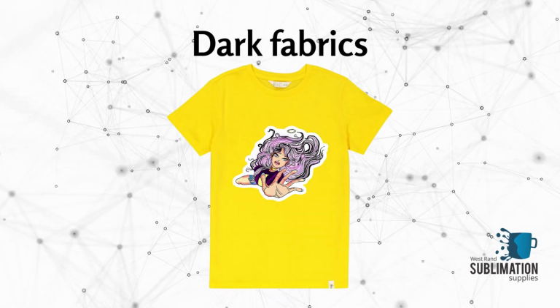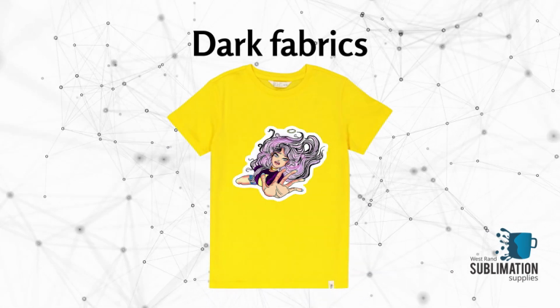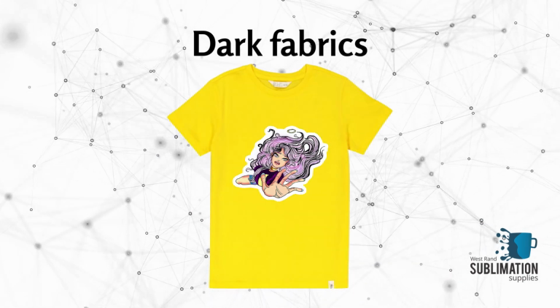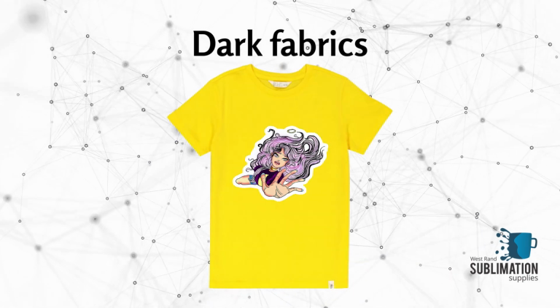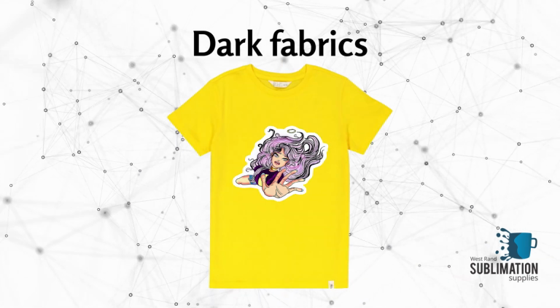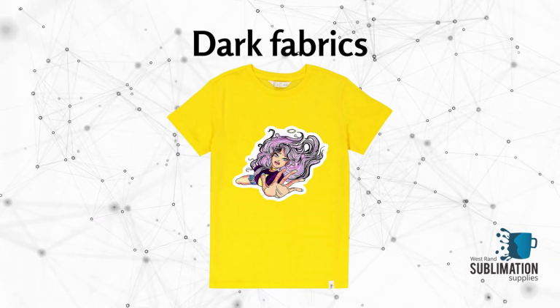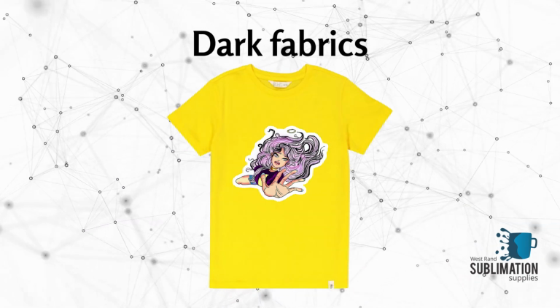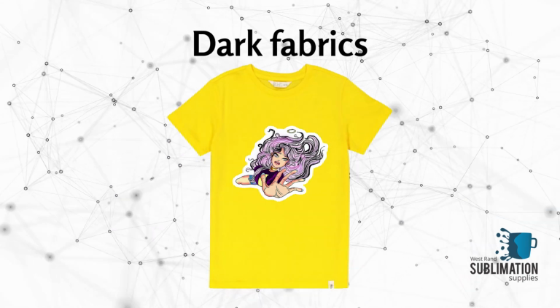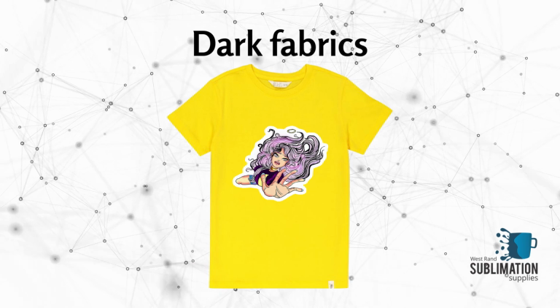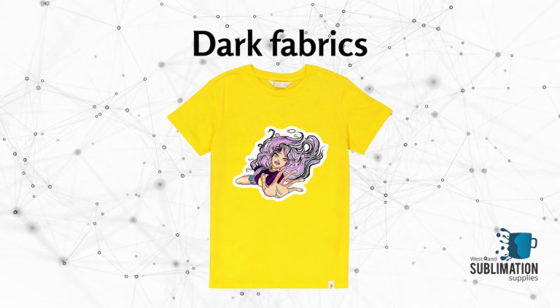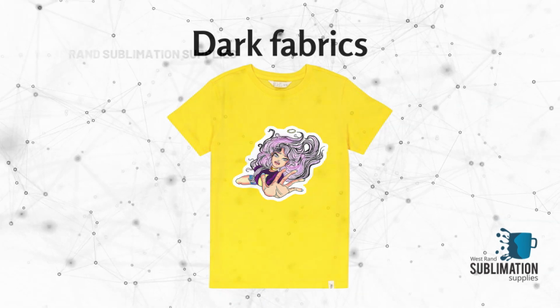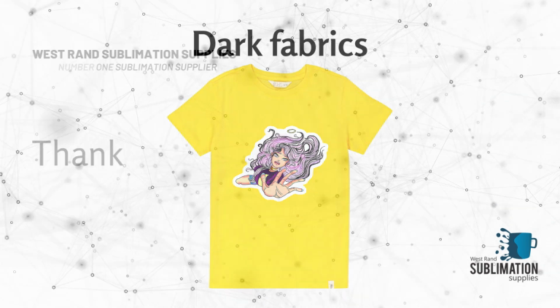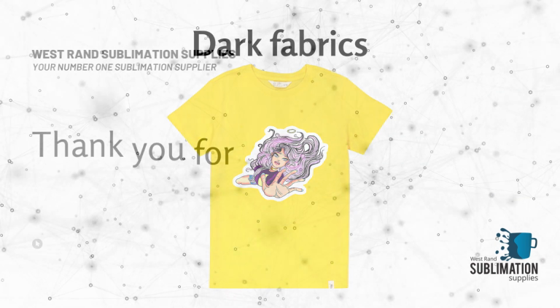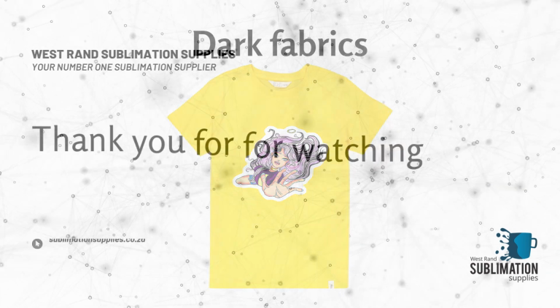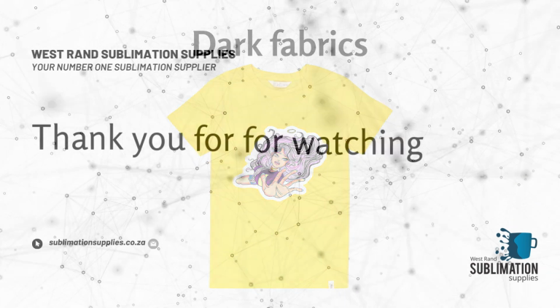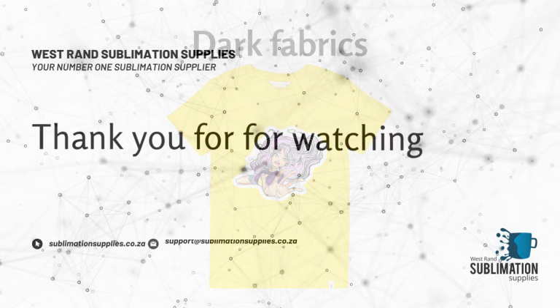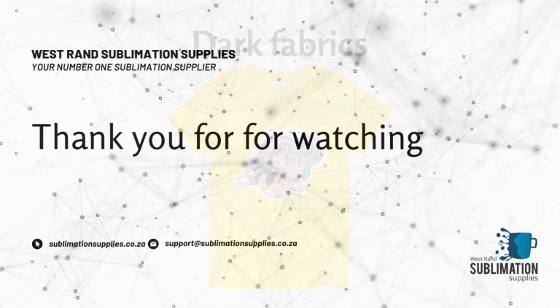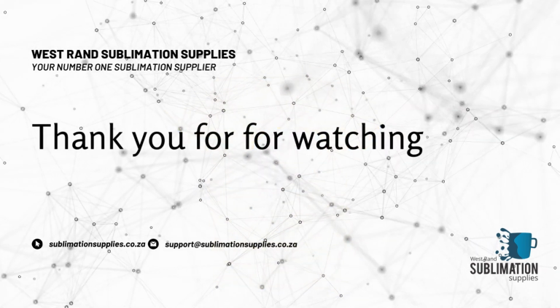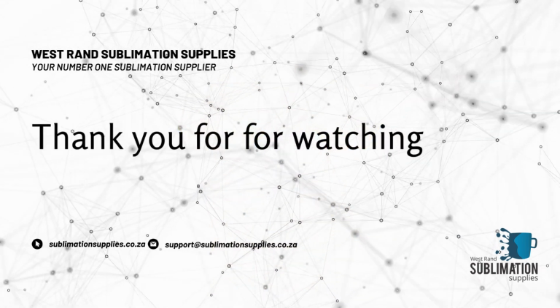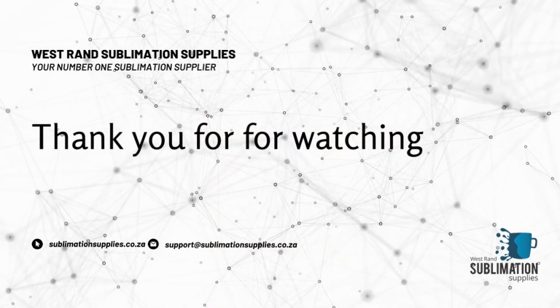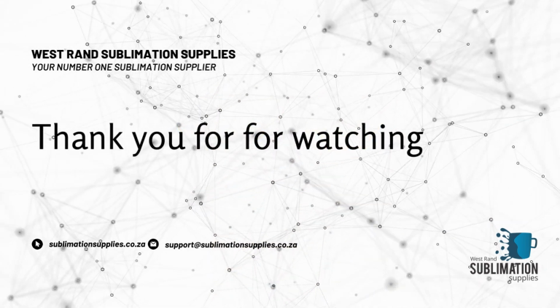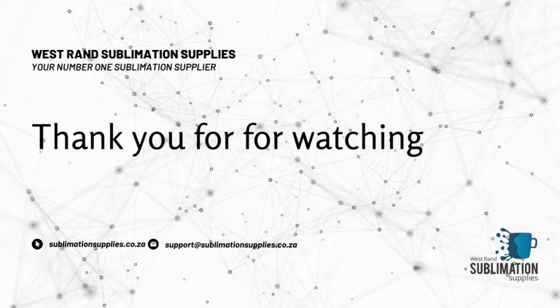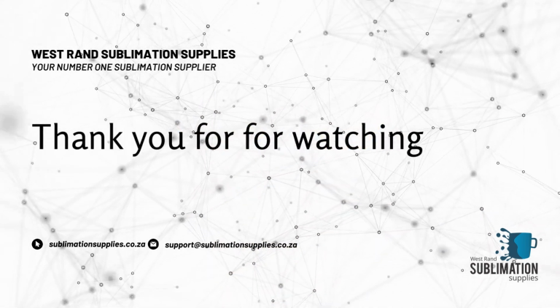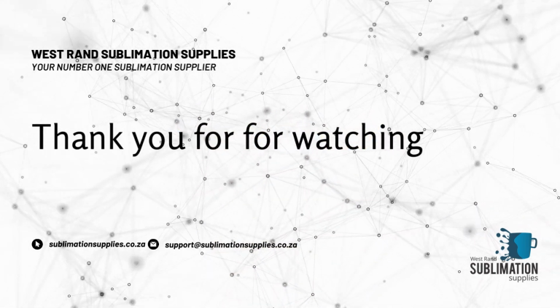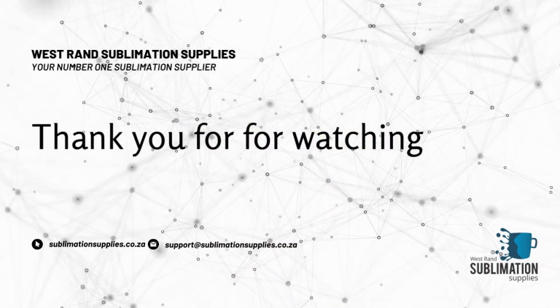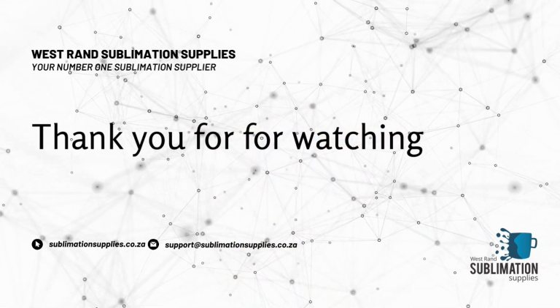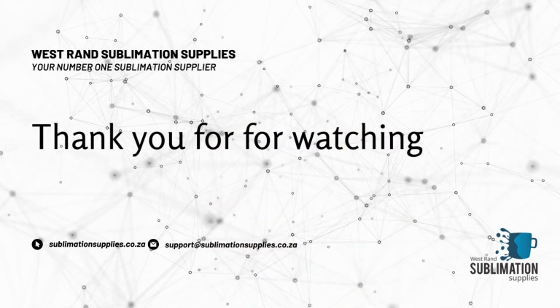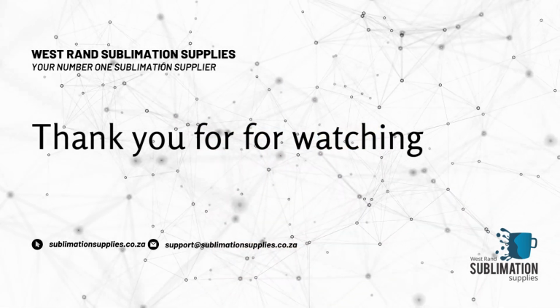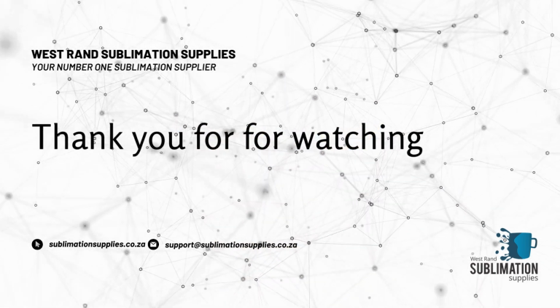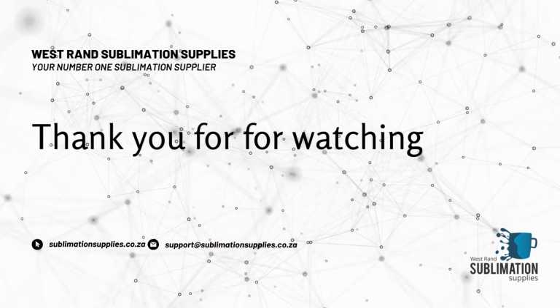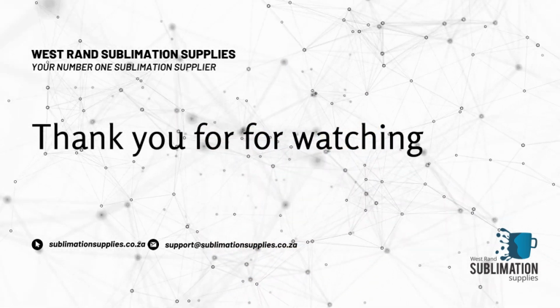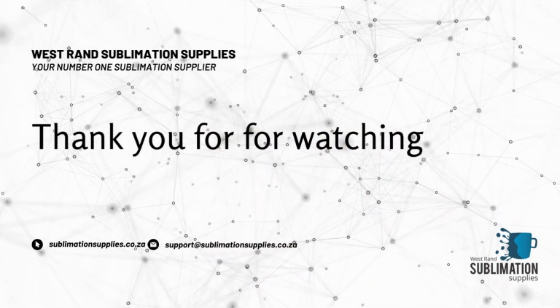It can be done on any type and color of fabric. Thank you for watching this video.